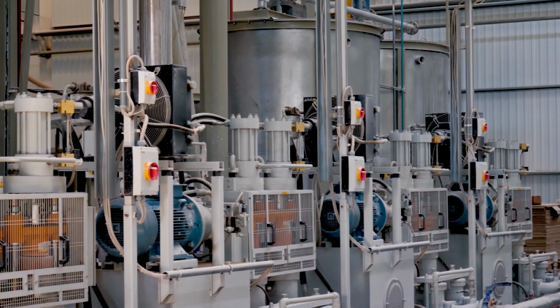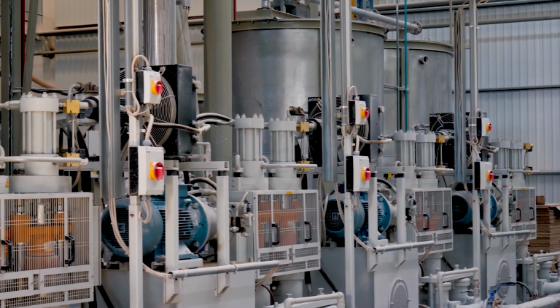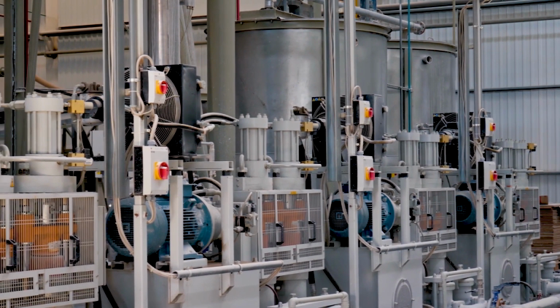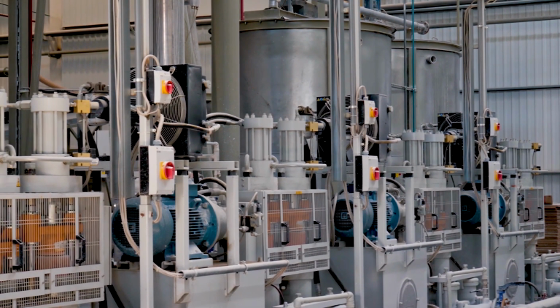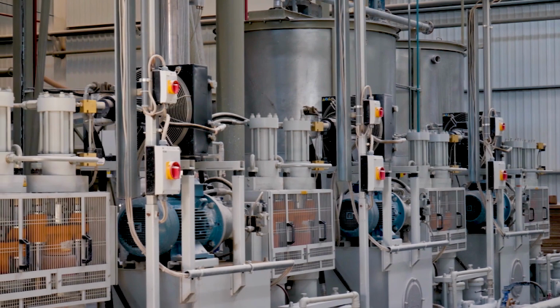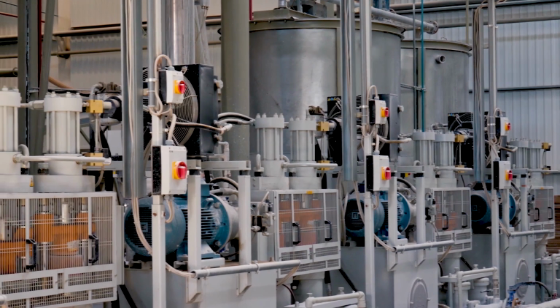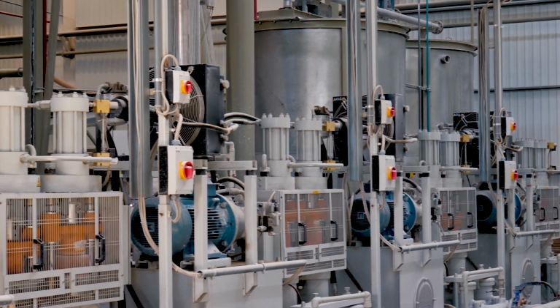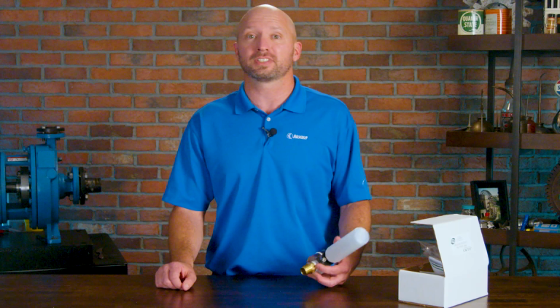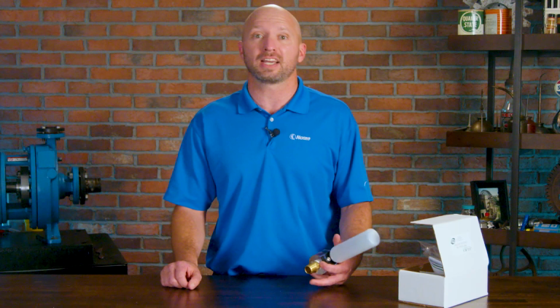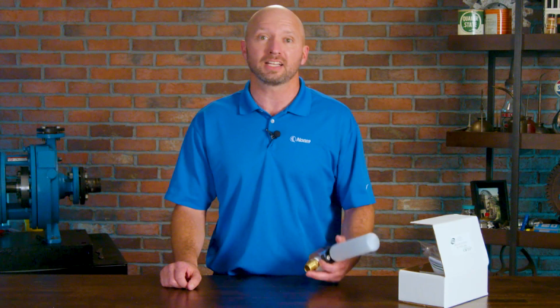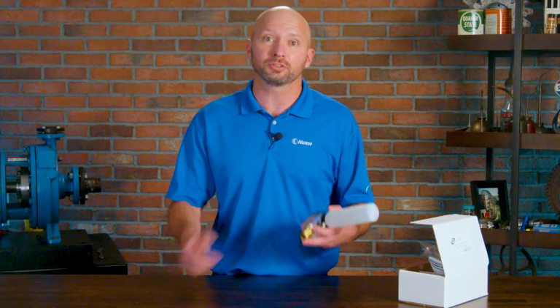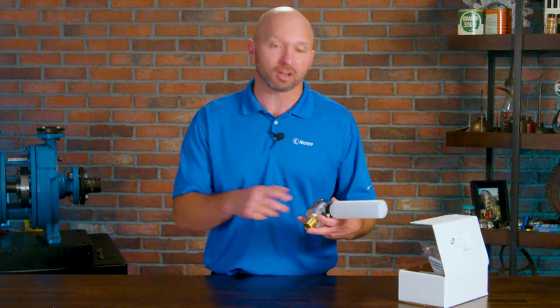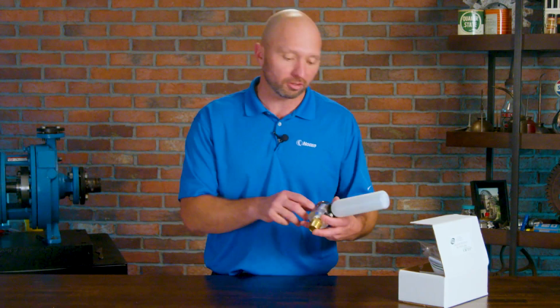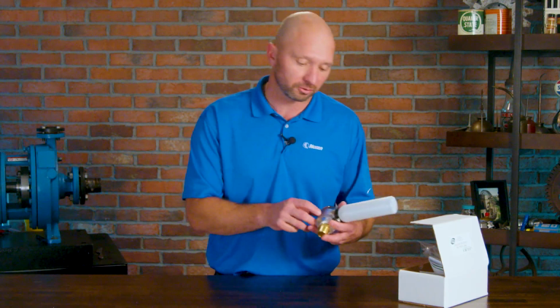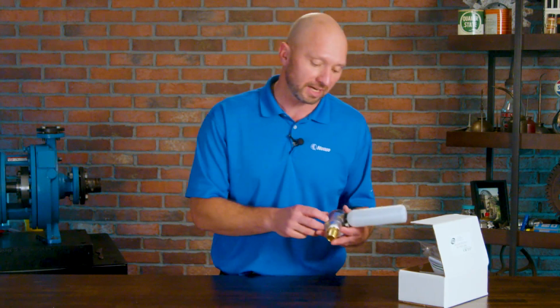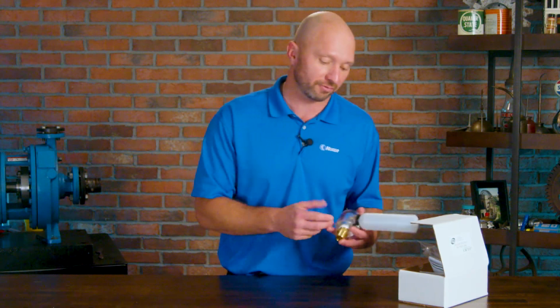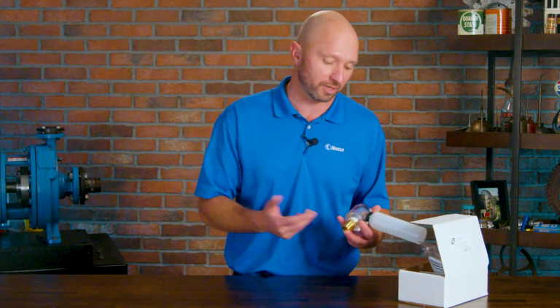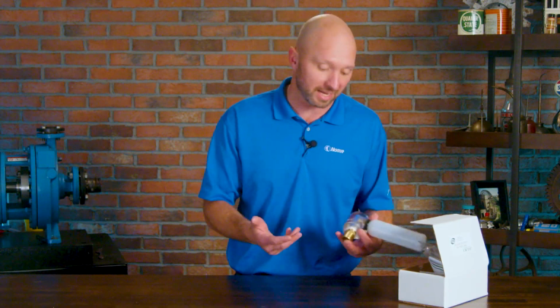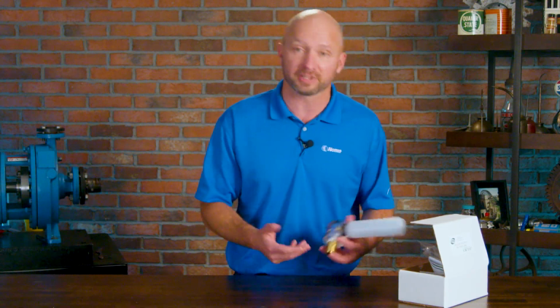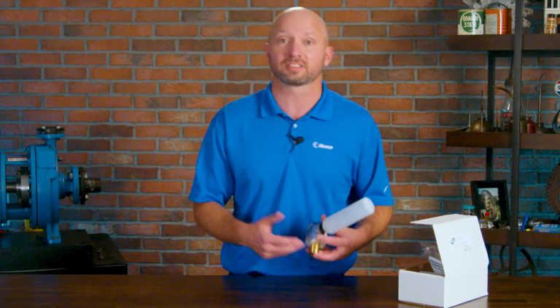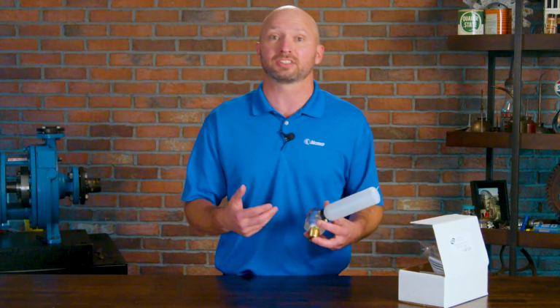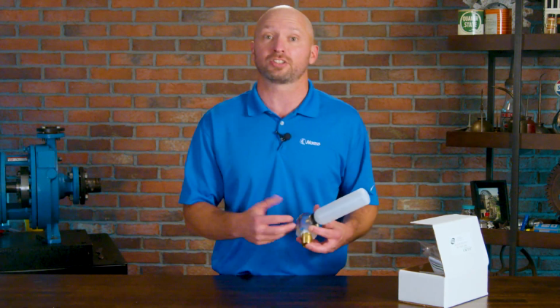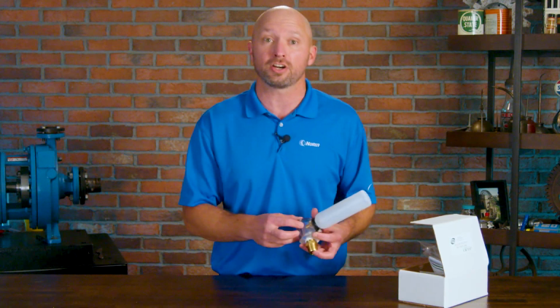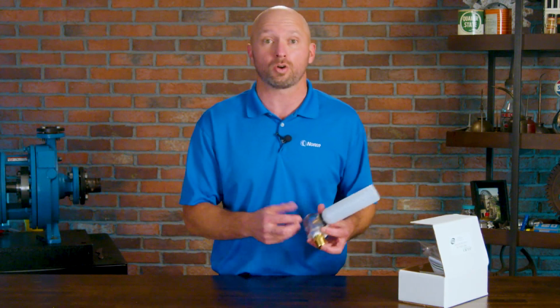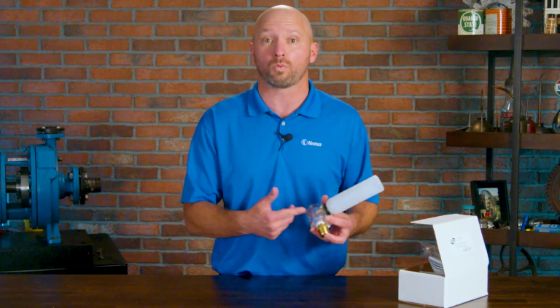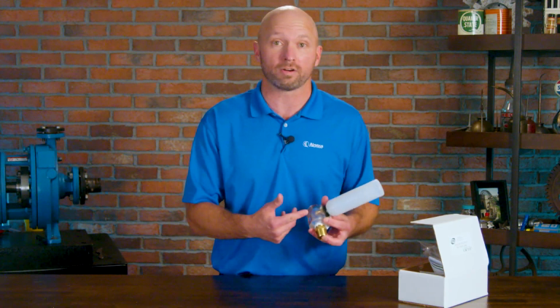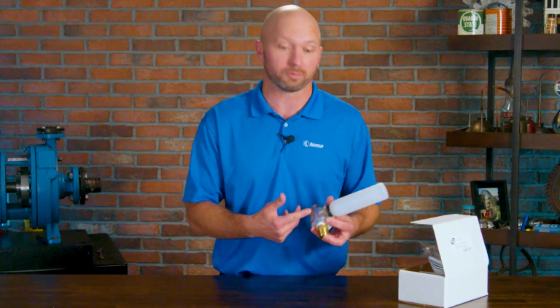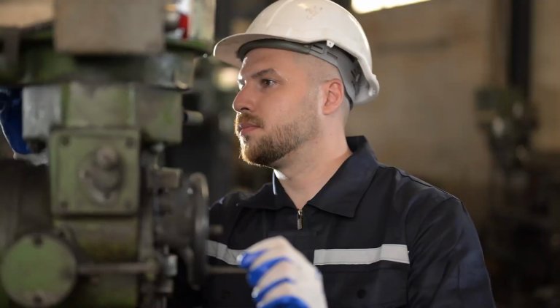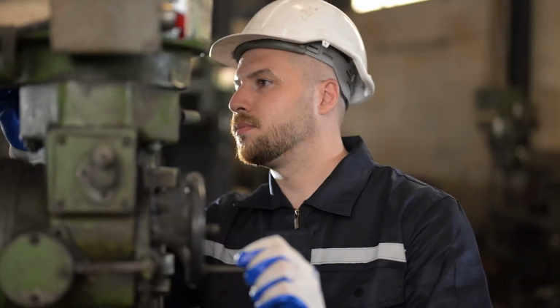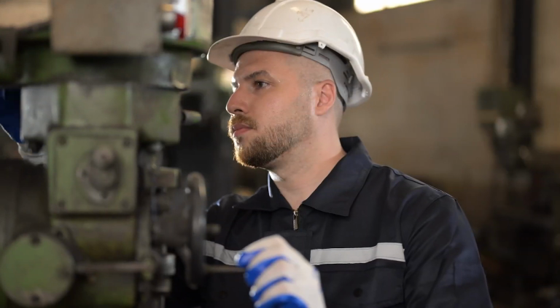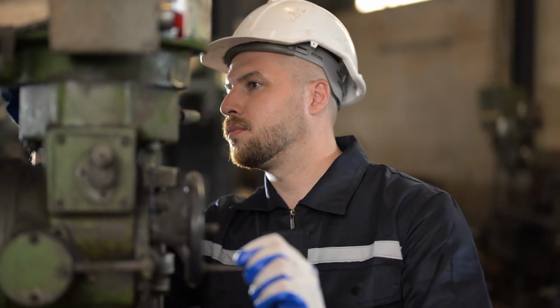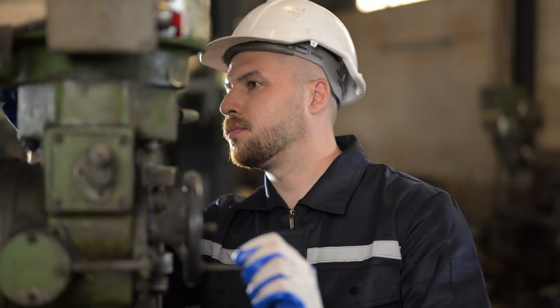In addition to checking the level in the sight glass, you can also check for contaminants such as dirt or water, which can easily be seen.